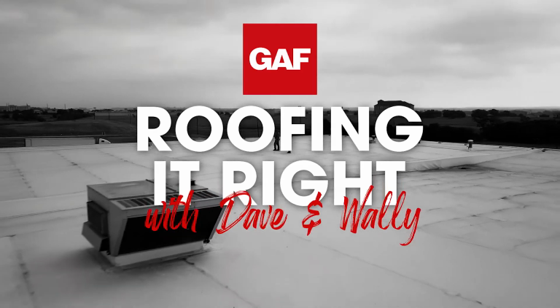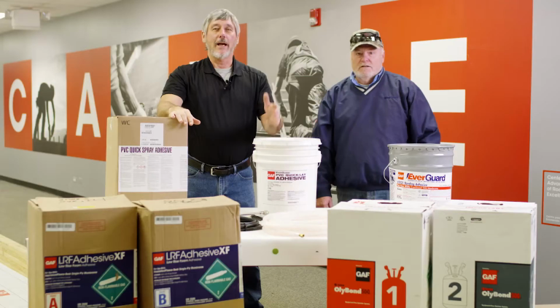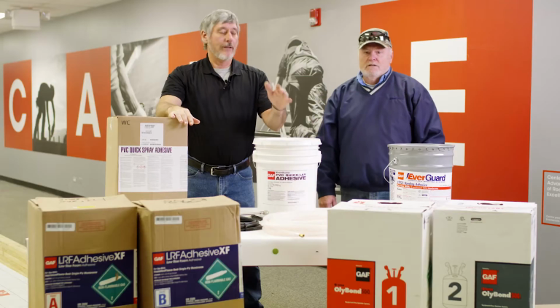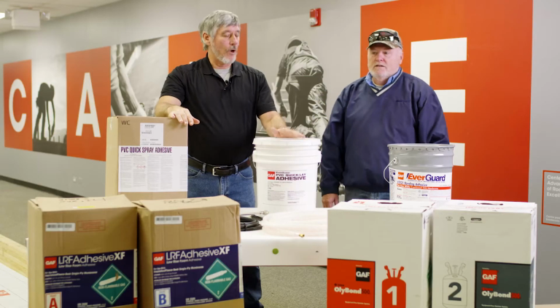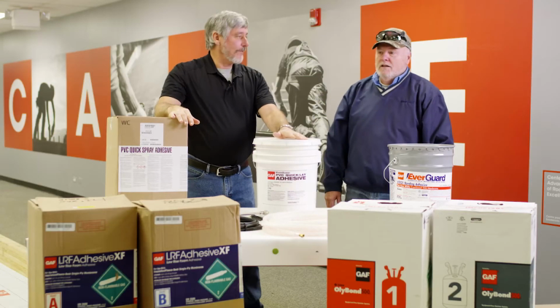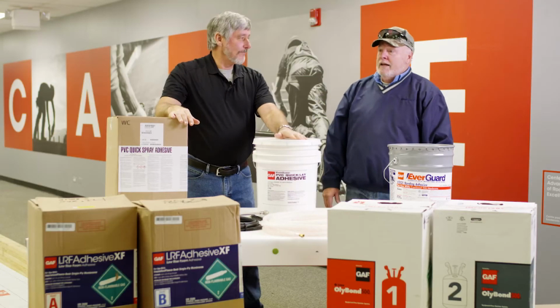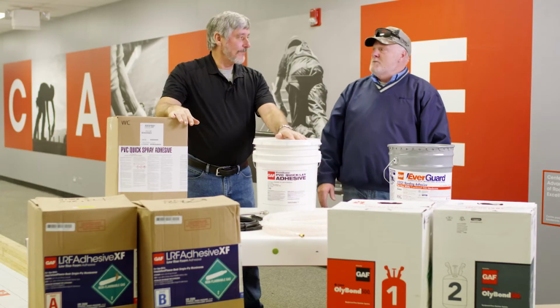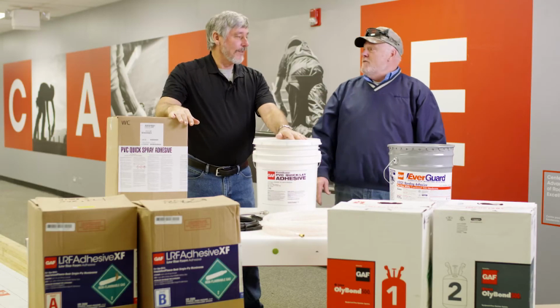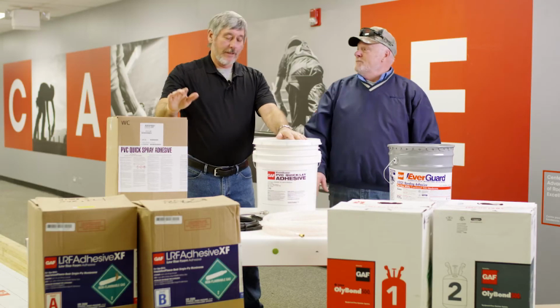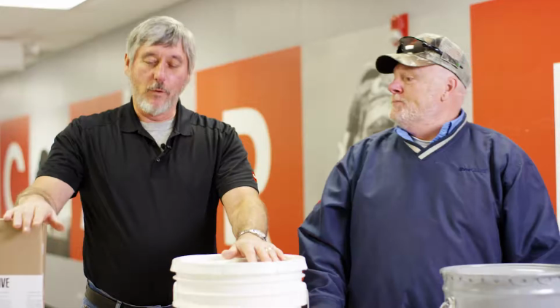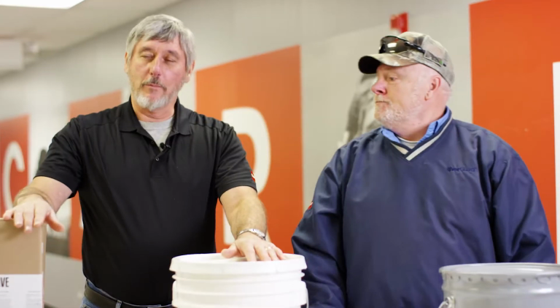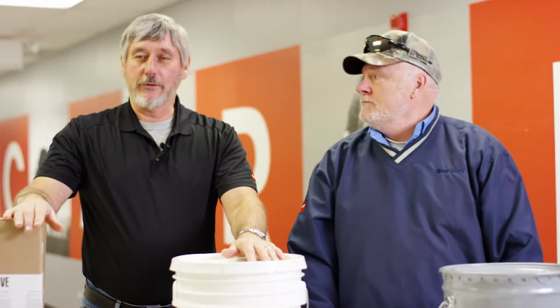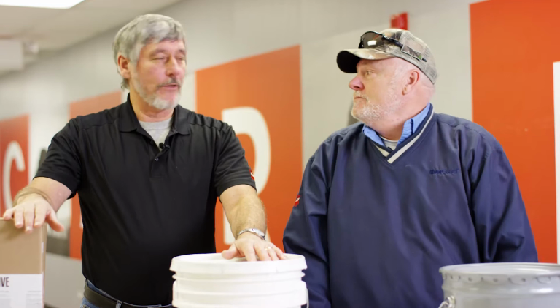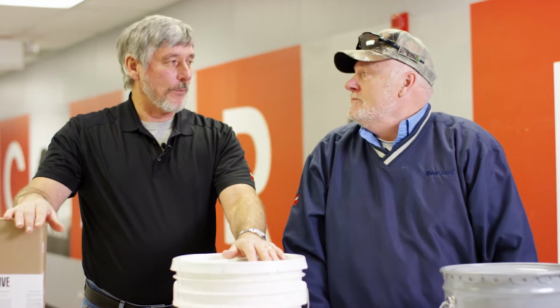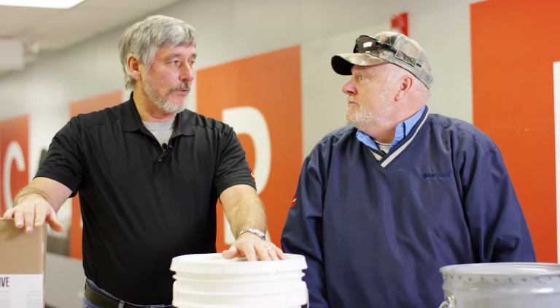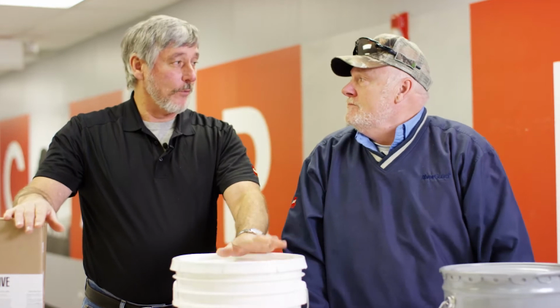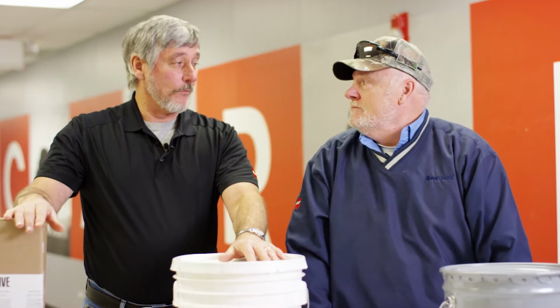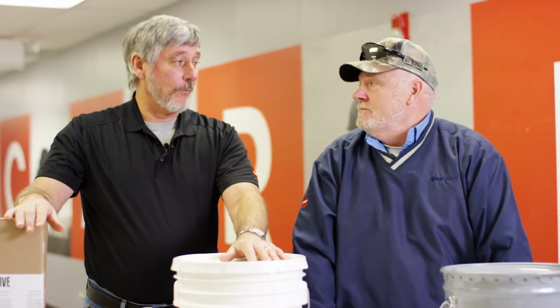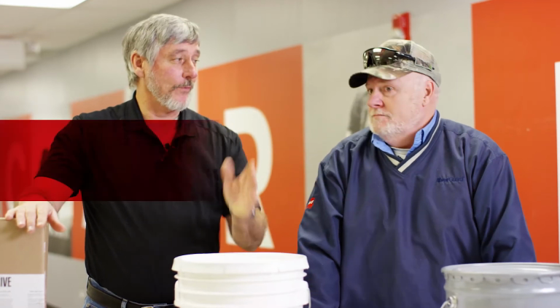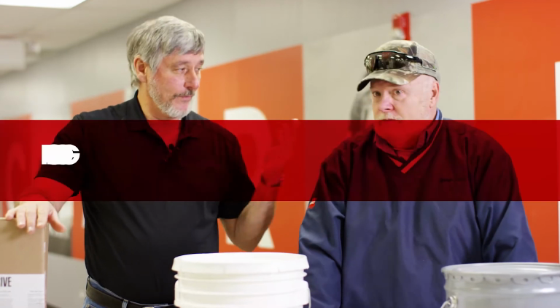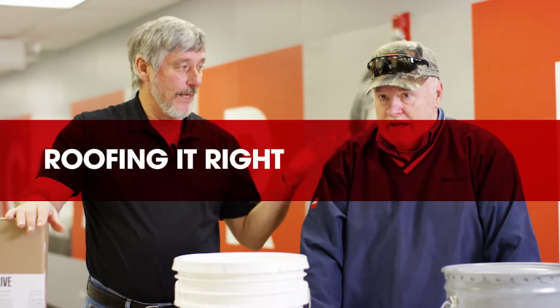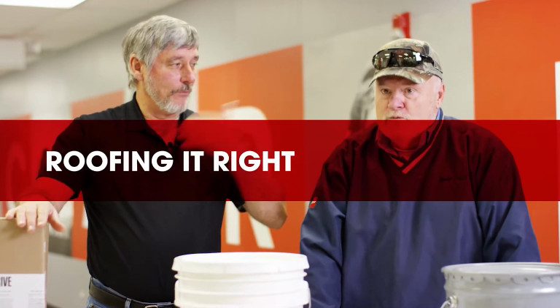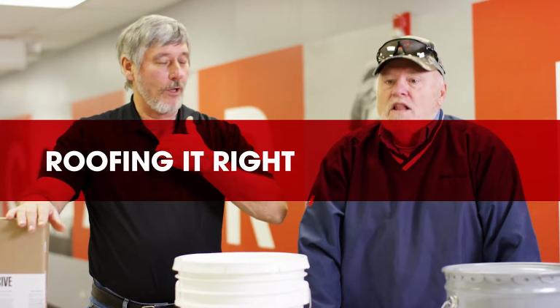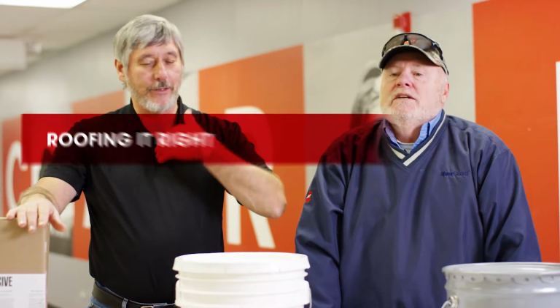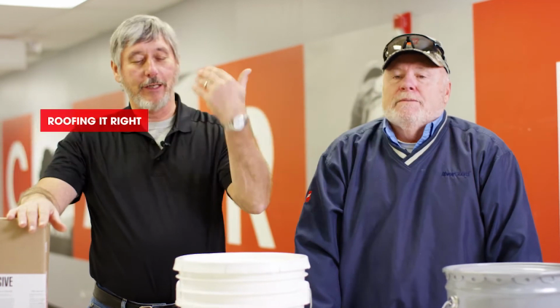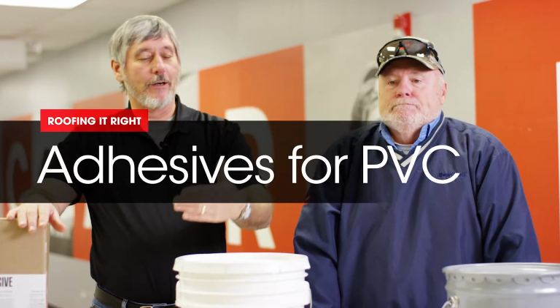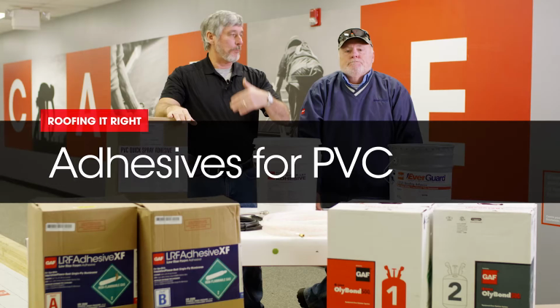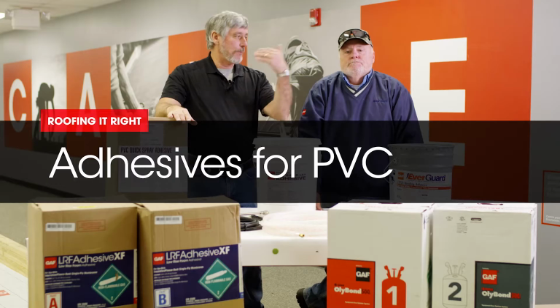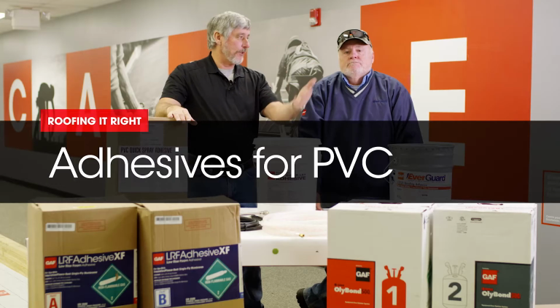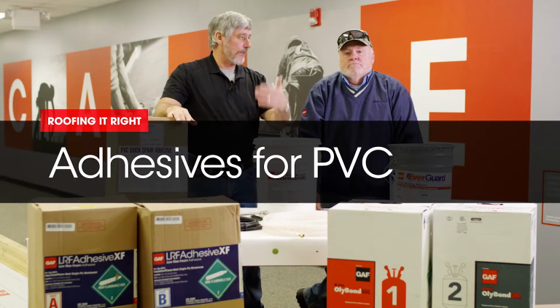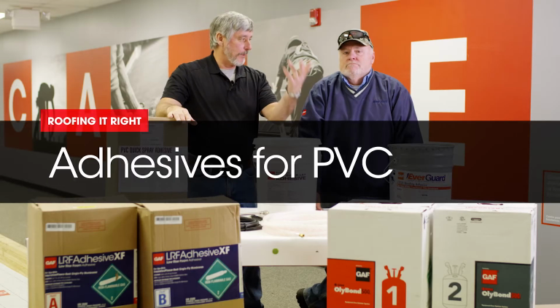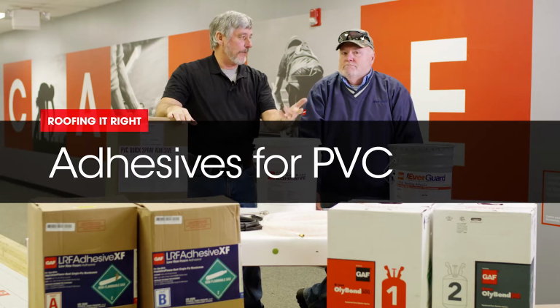Hi, I'm Wally. And I'm Dave. Welcome back to another episode of Riffing Right with Dave and Wally in our series on PVC.